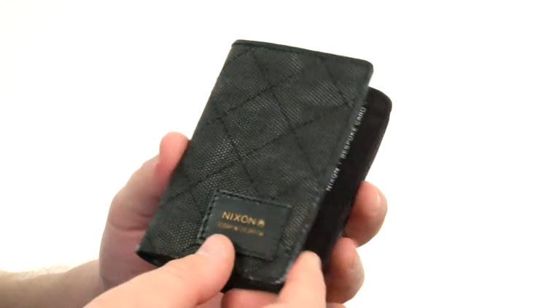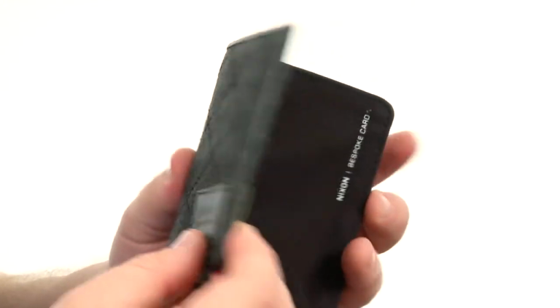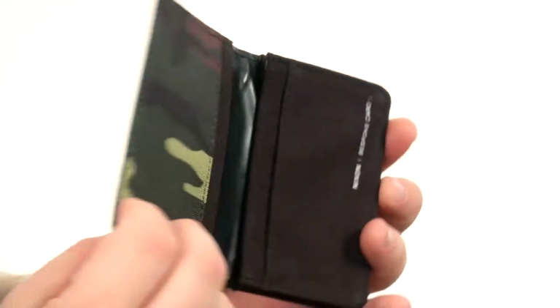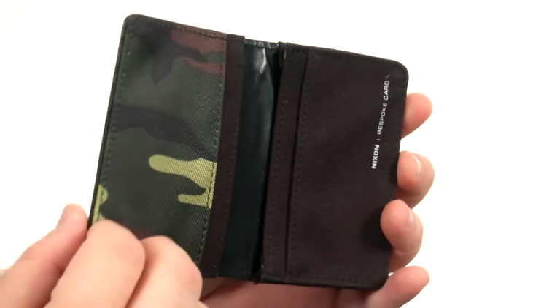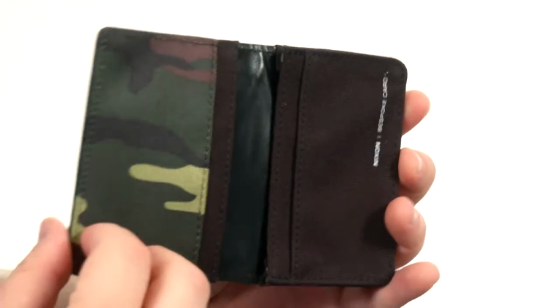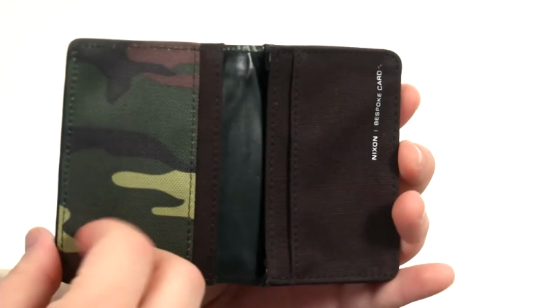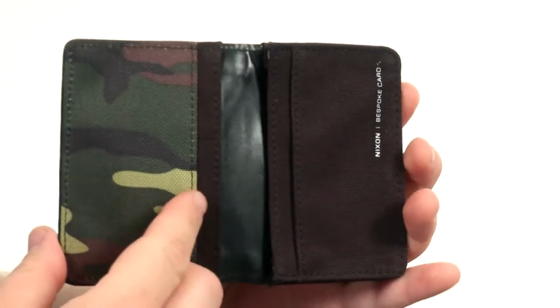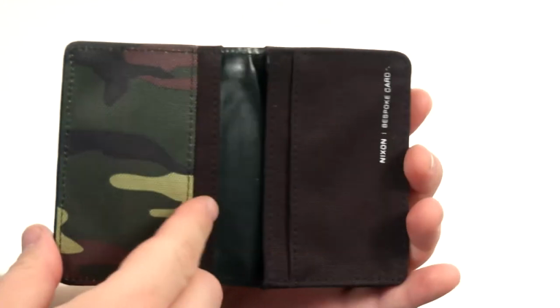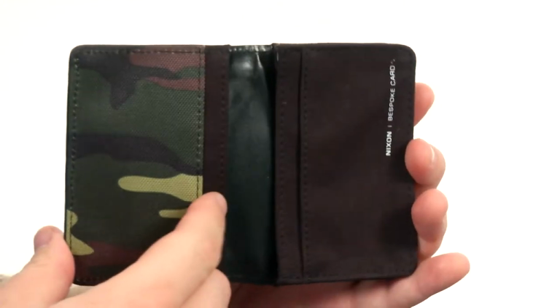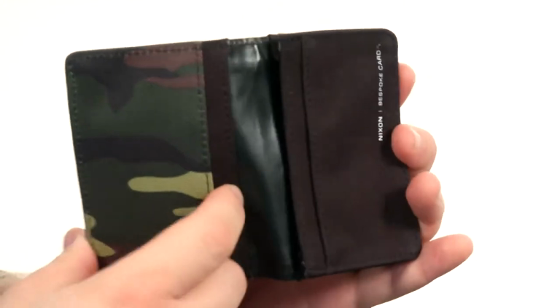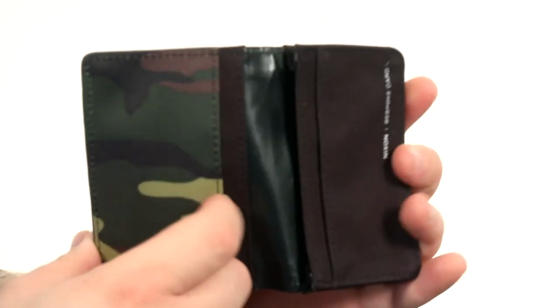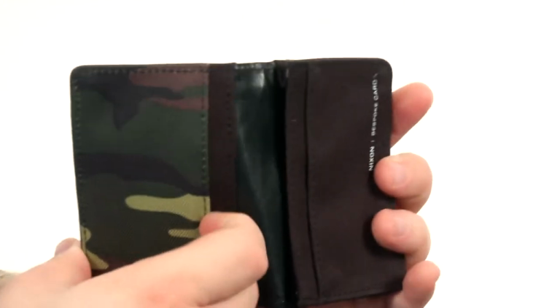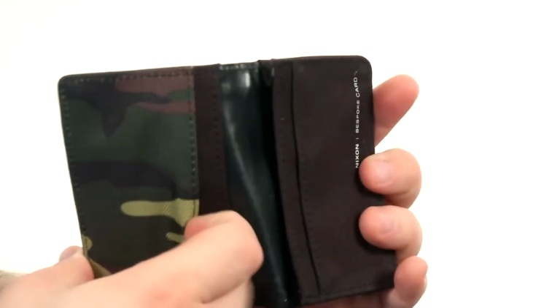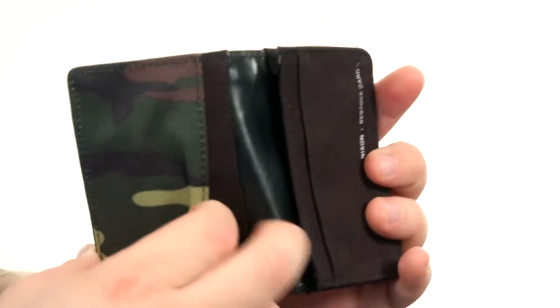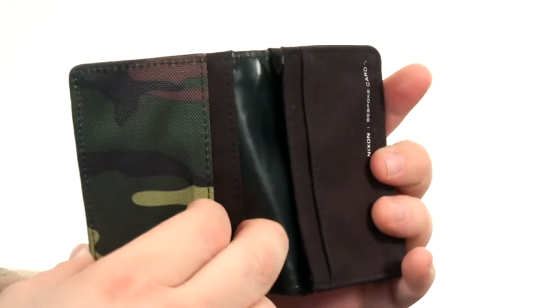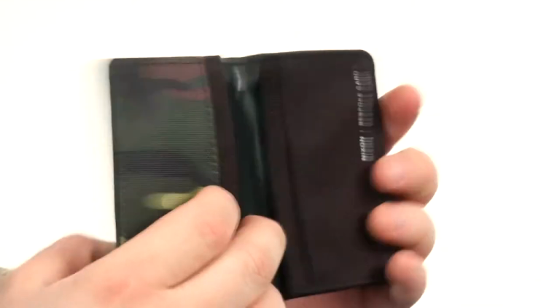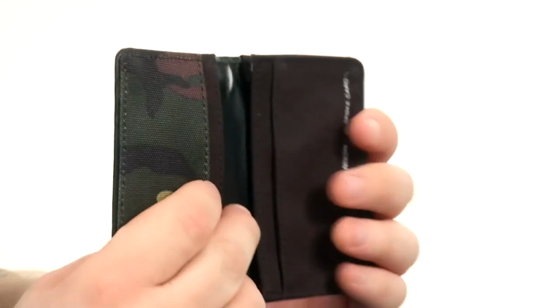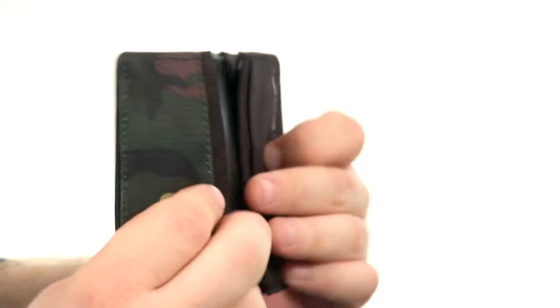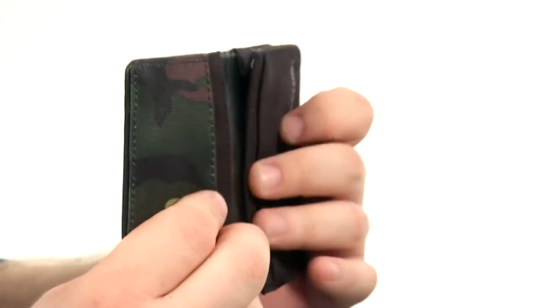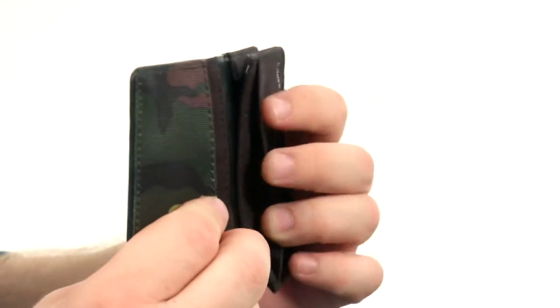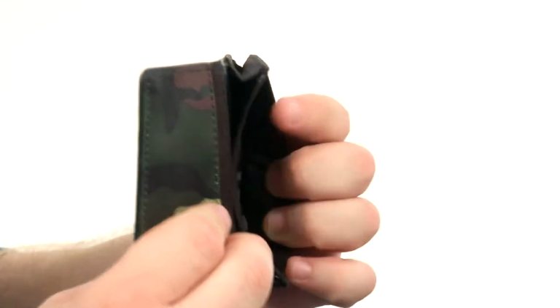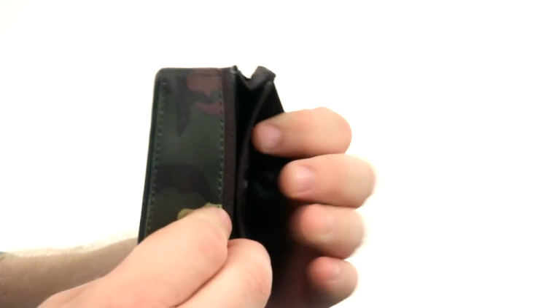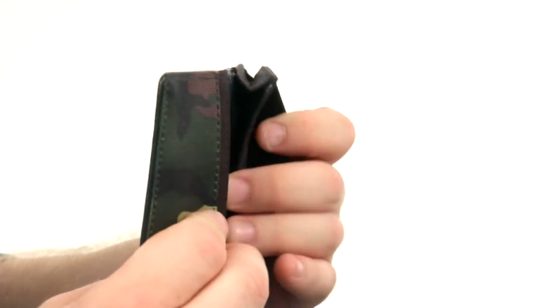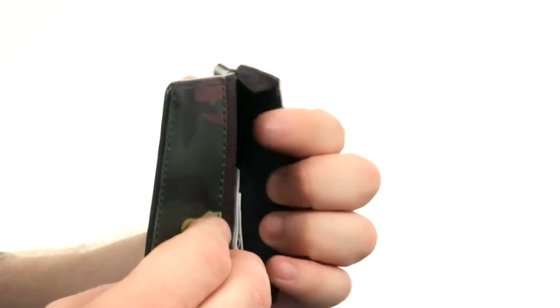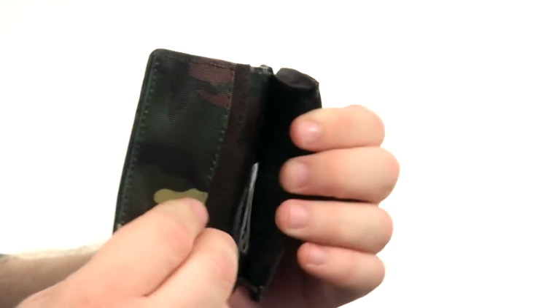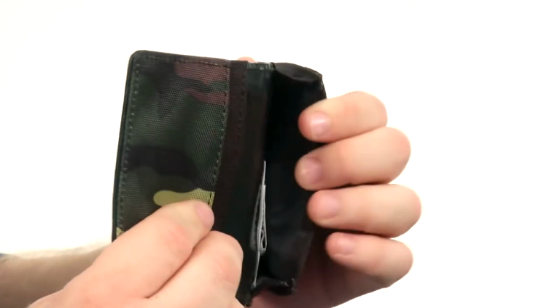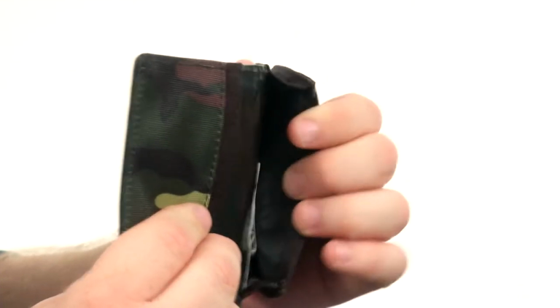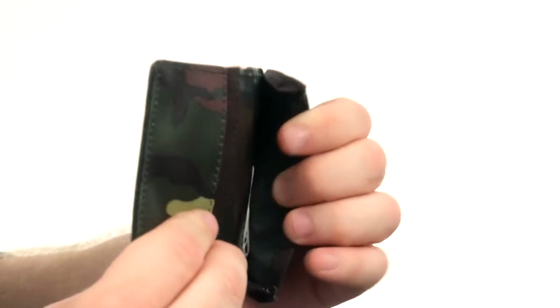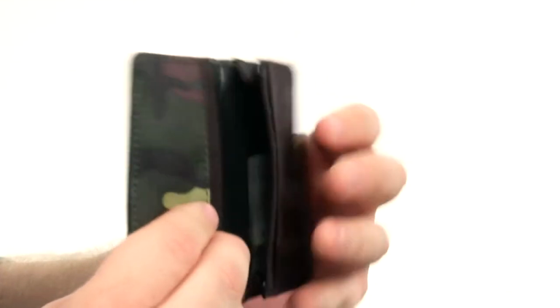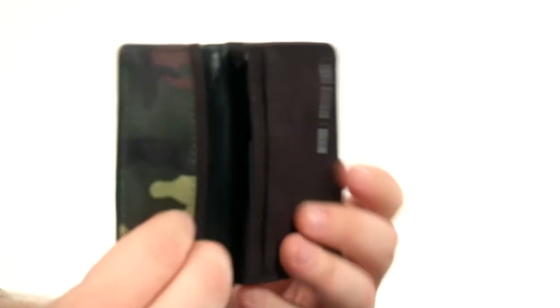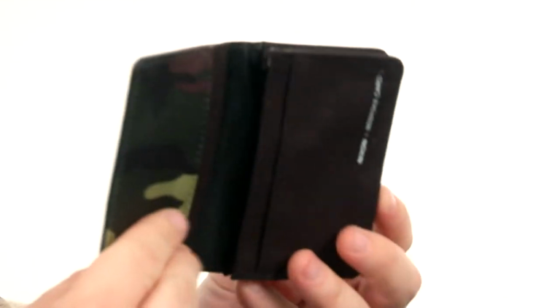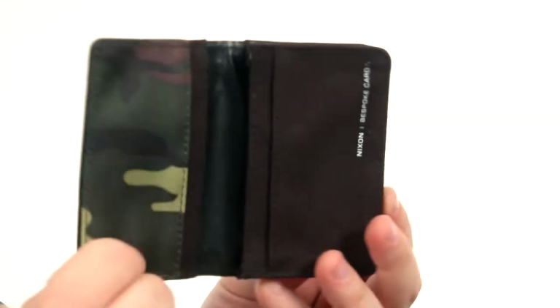On the inside you've got all kinds of card slots — you've got two on this side, one on this side, and an extra big gusseted one over here.